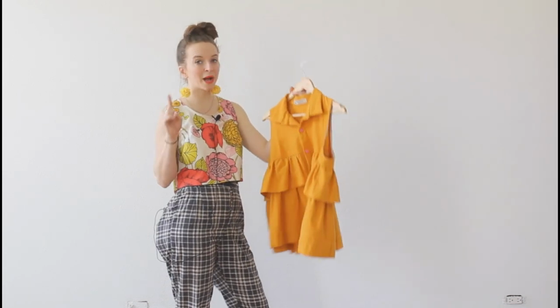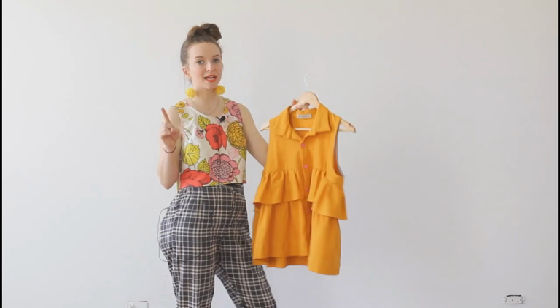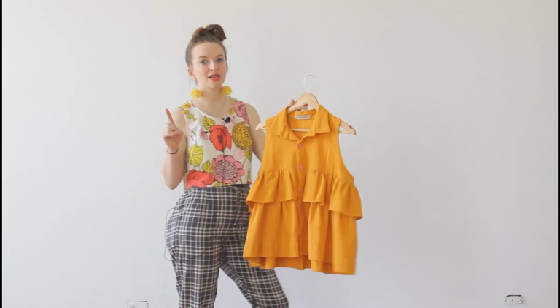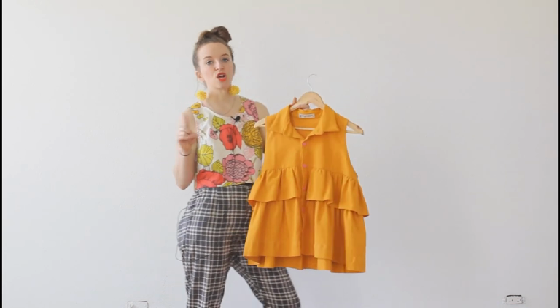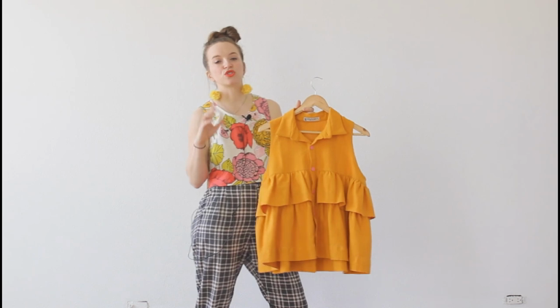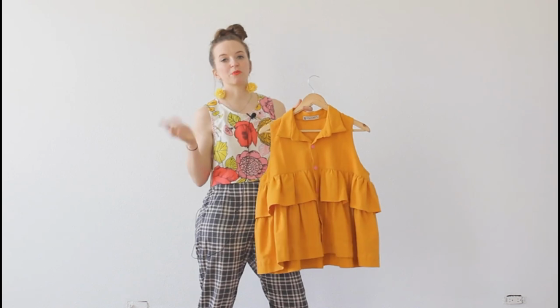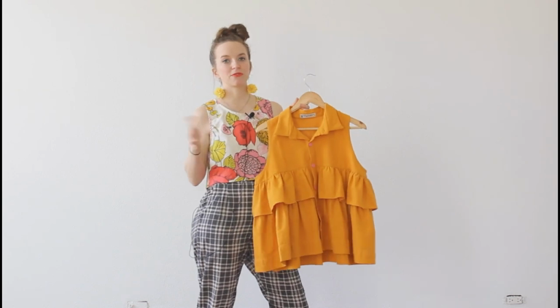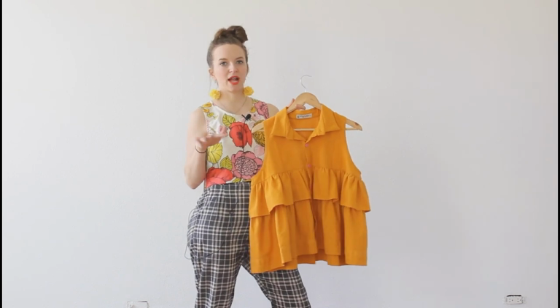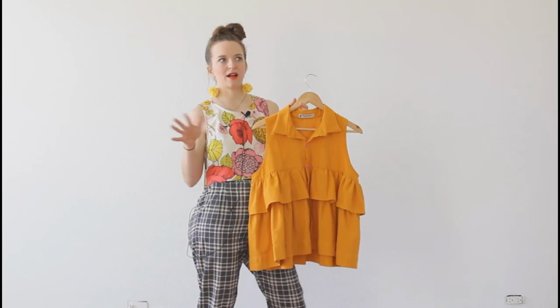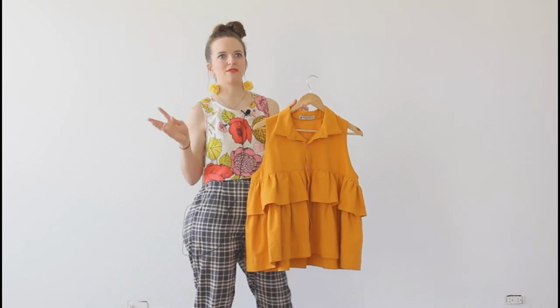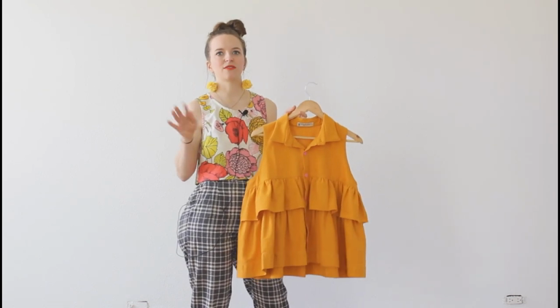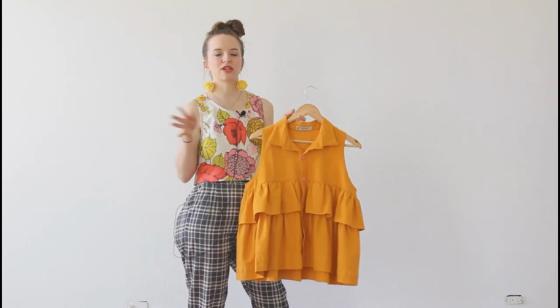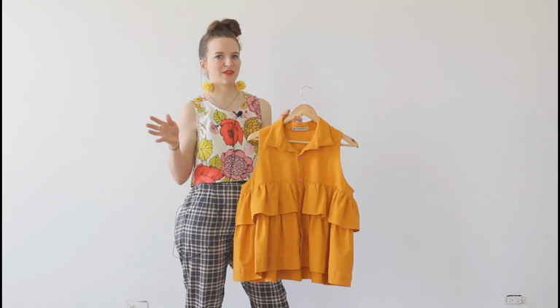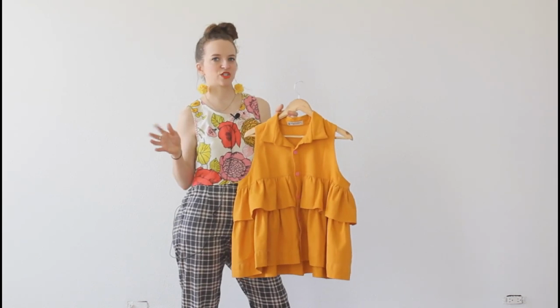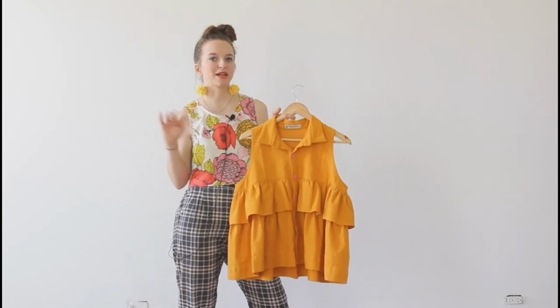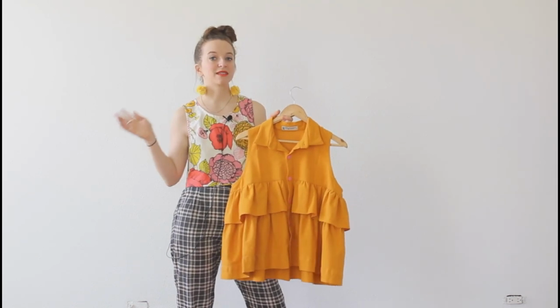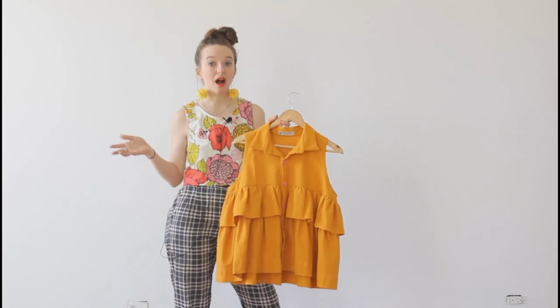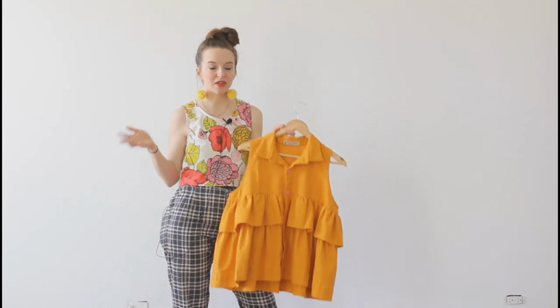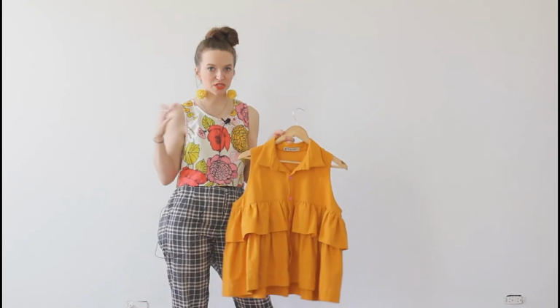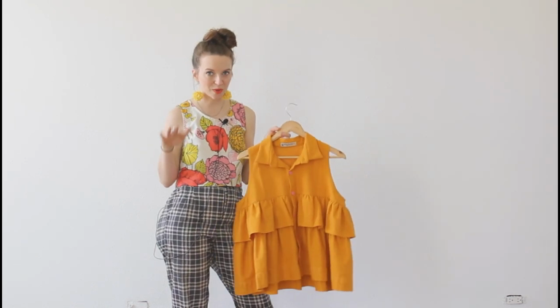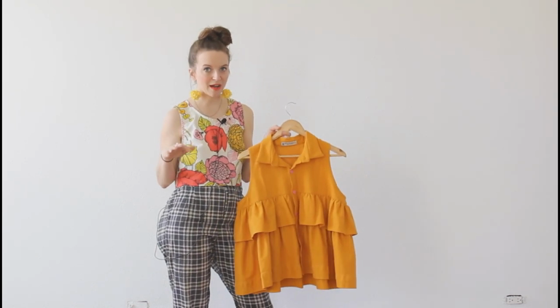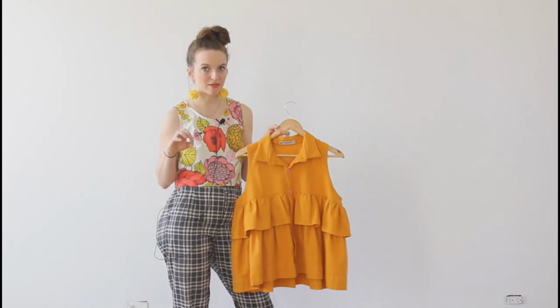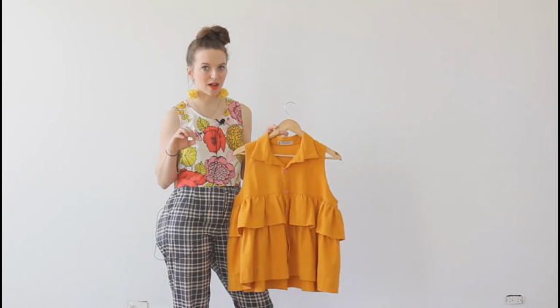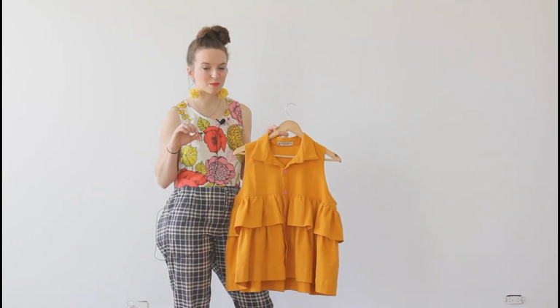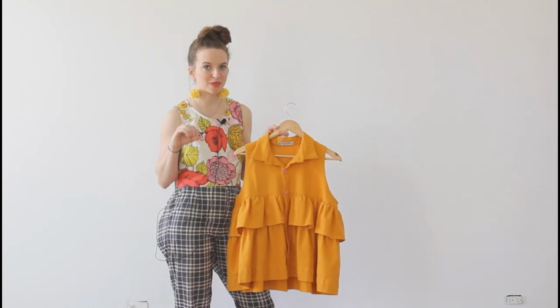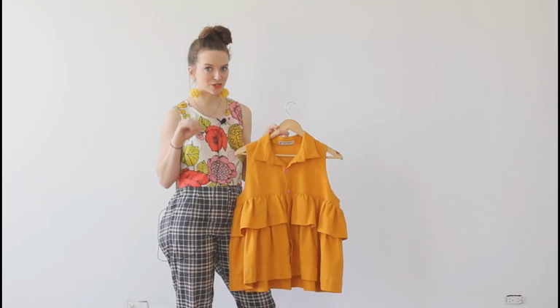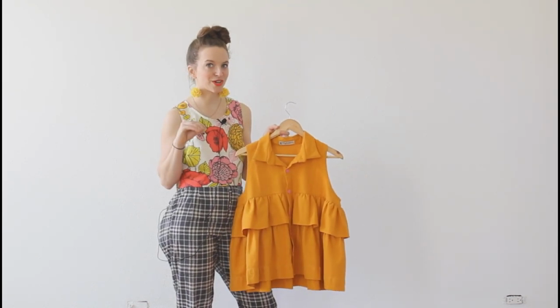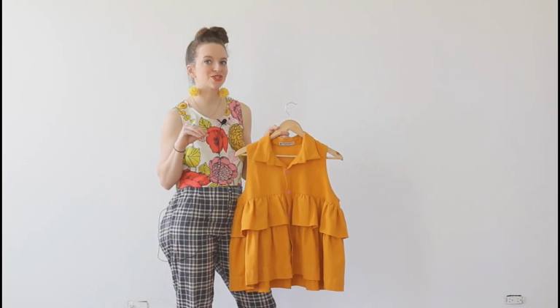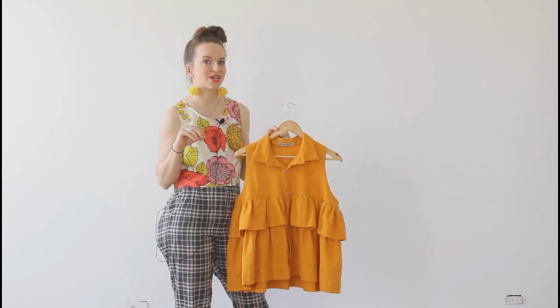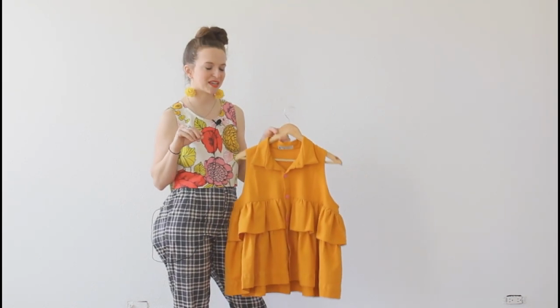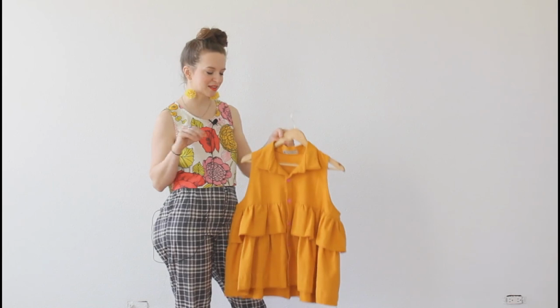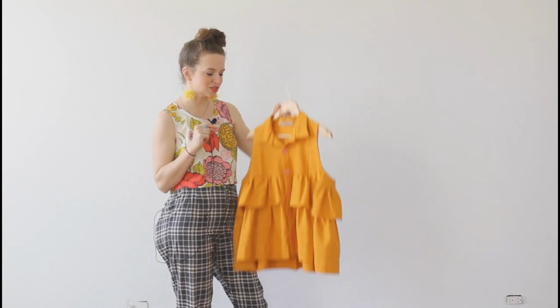I just wanted to note that they are not your typical super in-depth indie sewing pattern instructions. But don't be afraid of the French, because the instructions are in English.